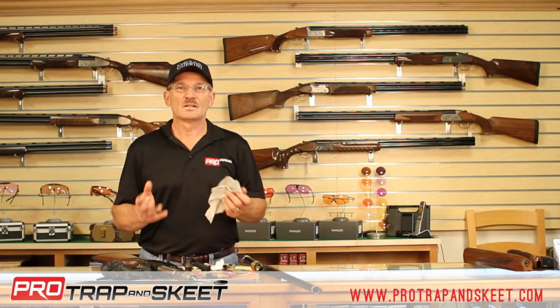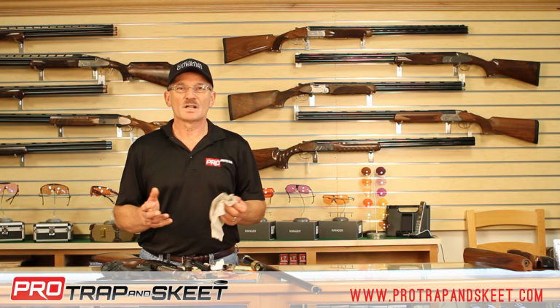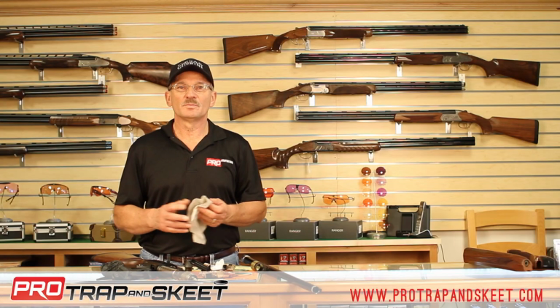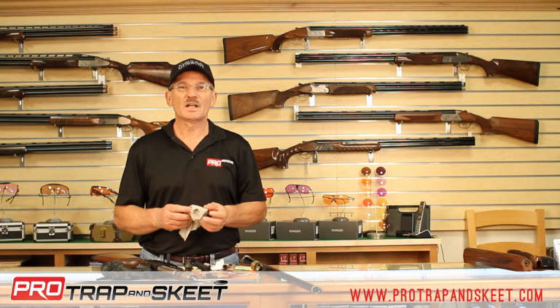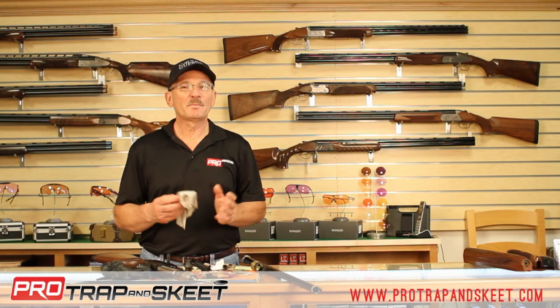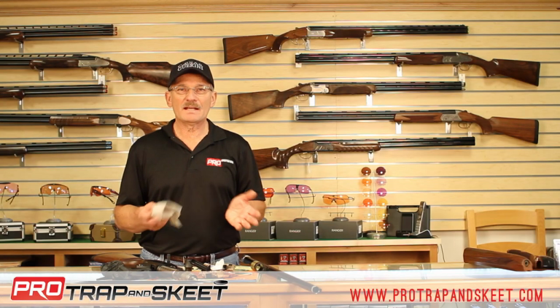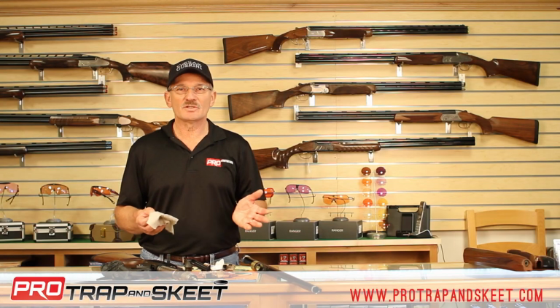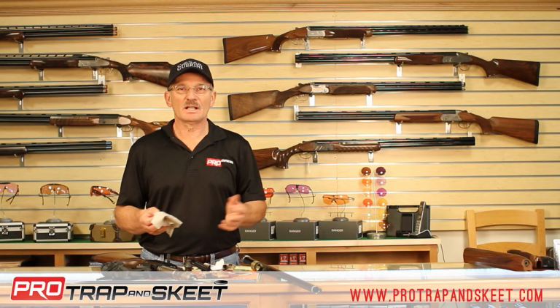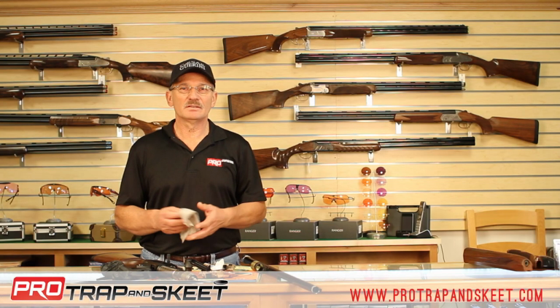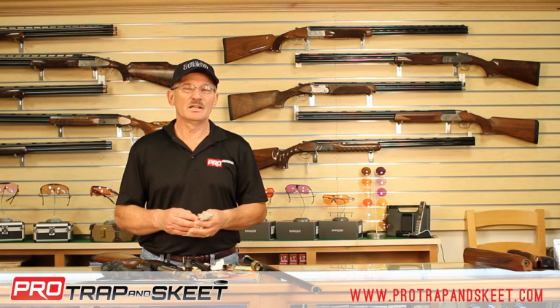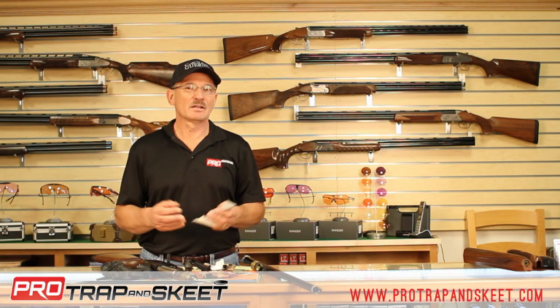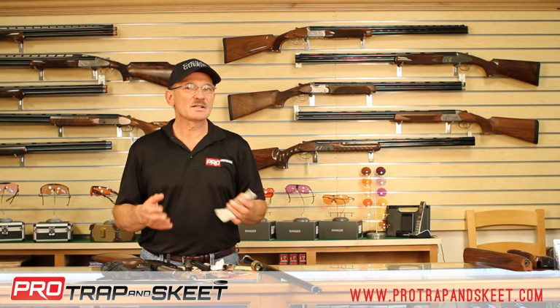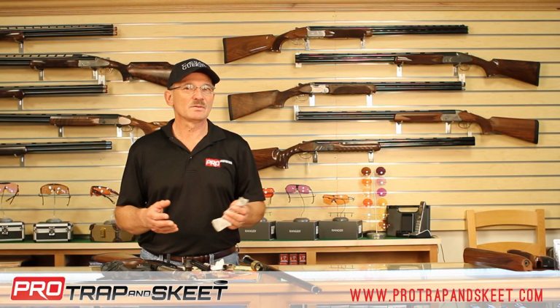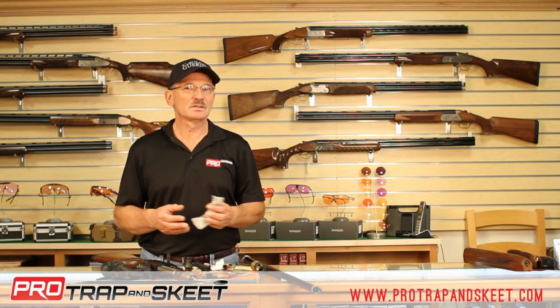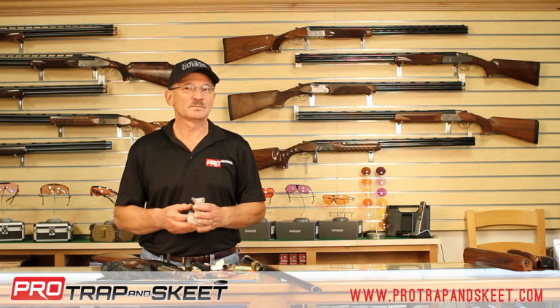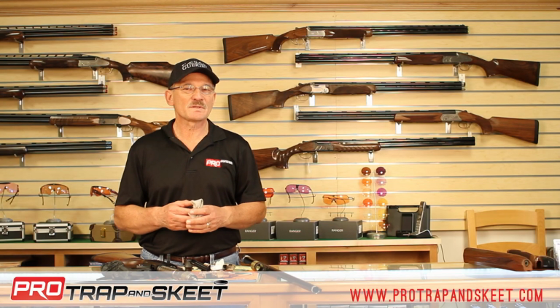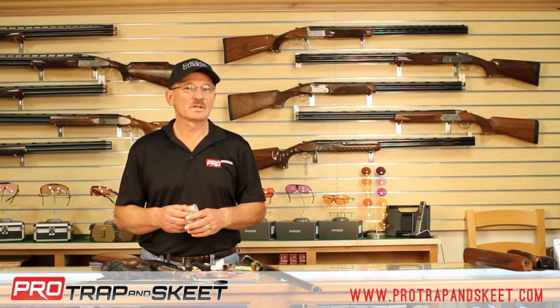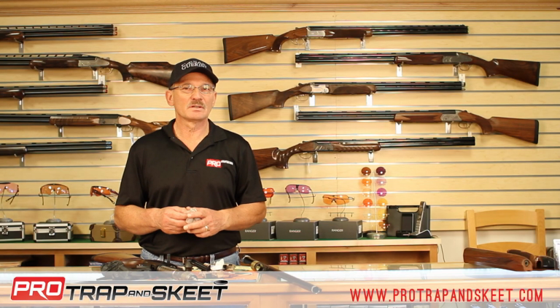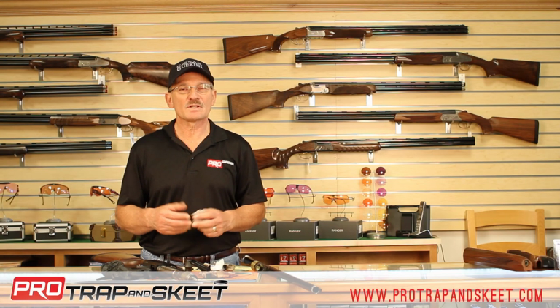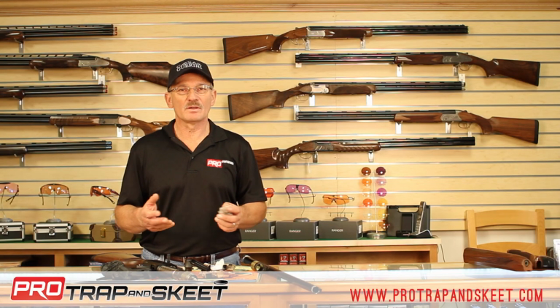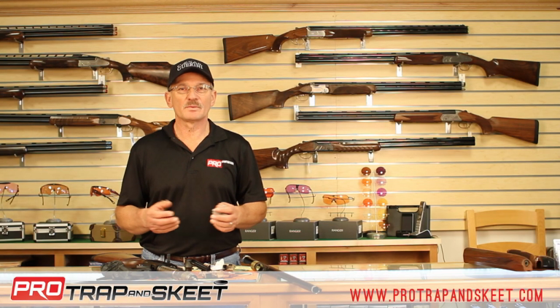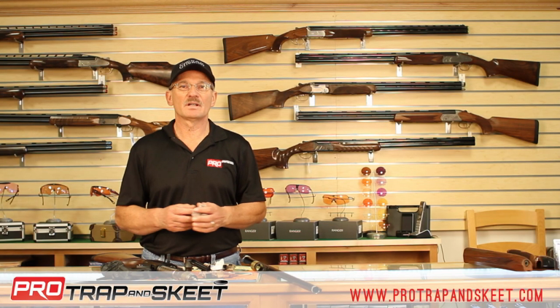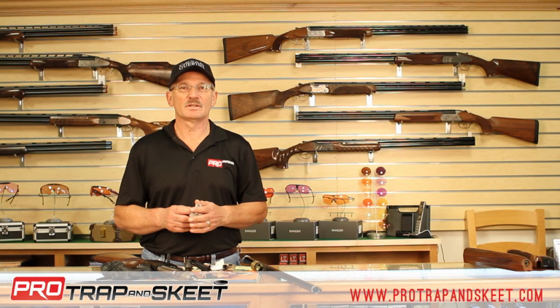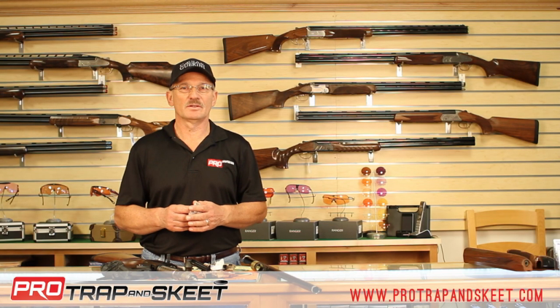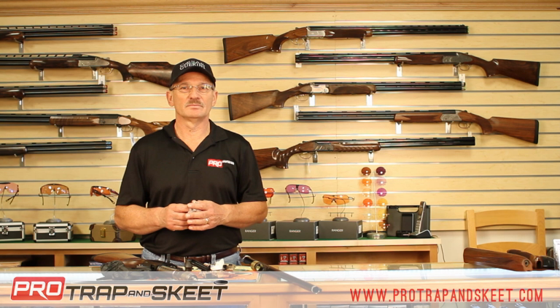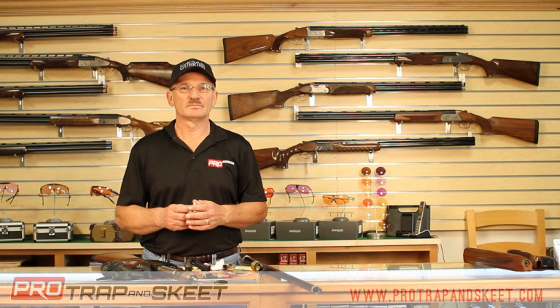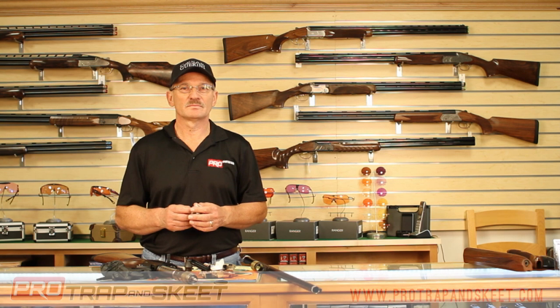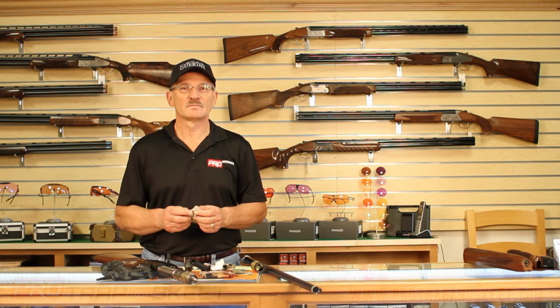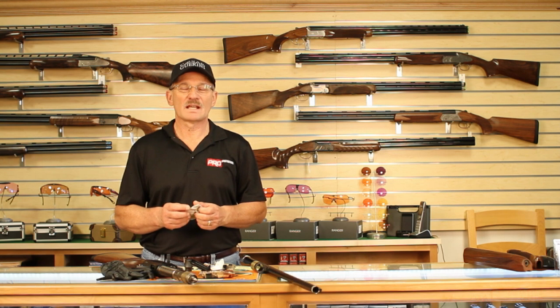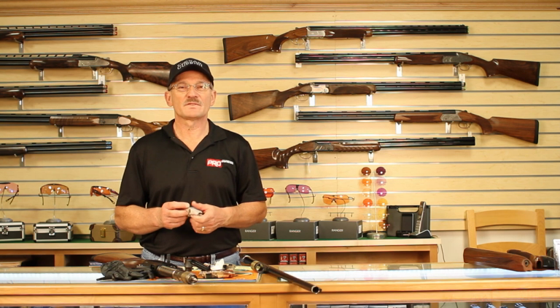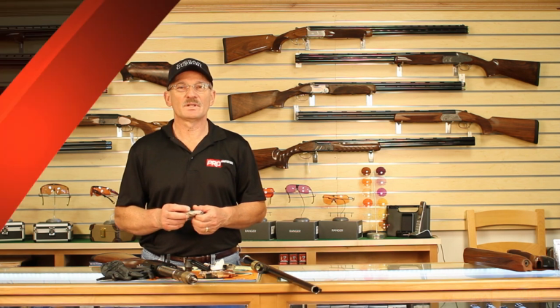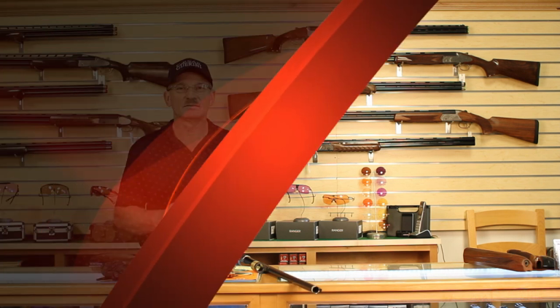So pick up a package today, either at our store, Pro Sporting Goods, or at the retailing area. Thanks for tuning in.